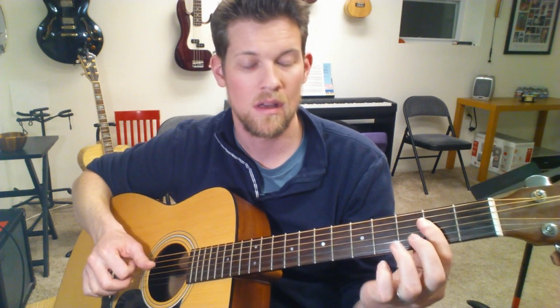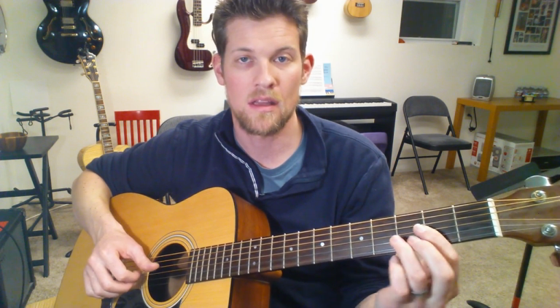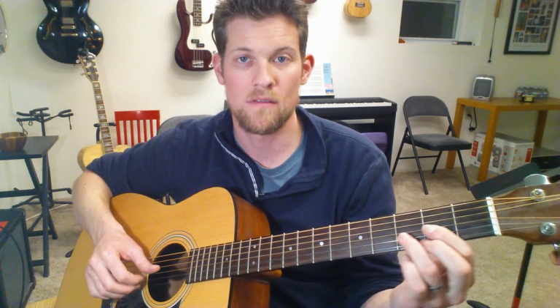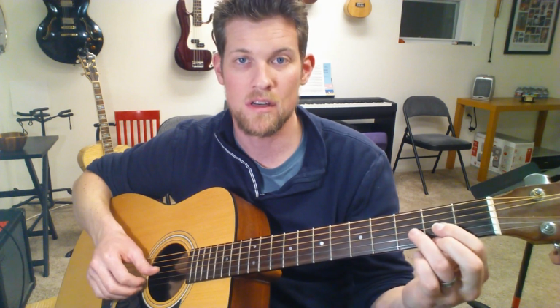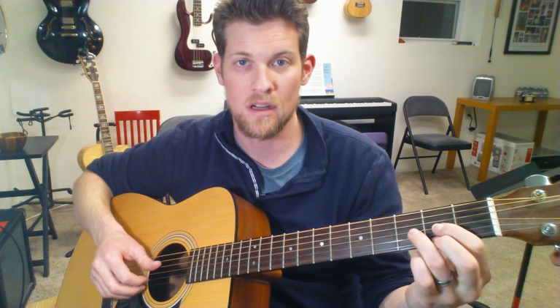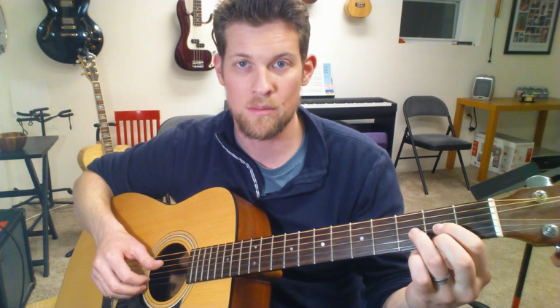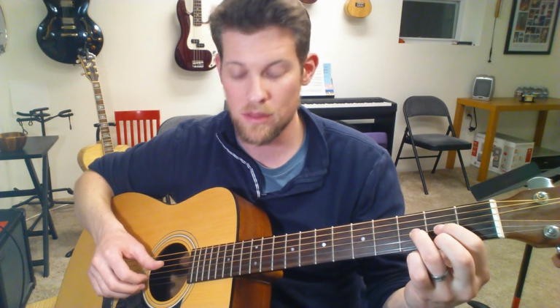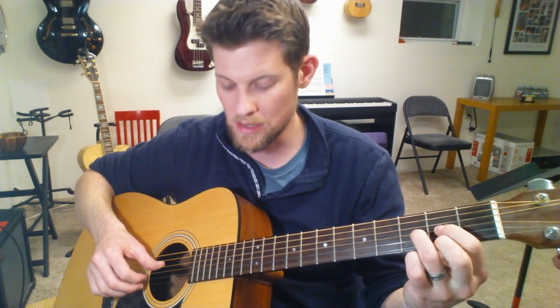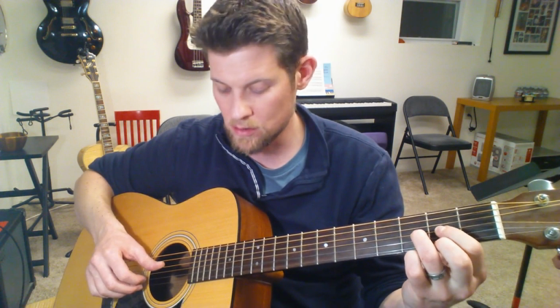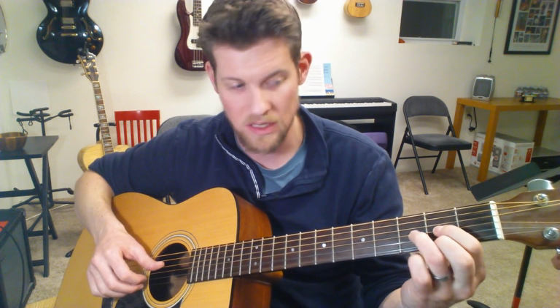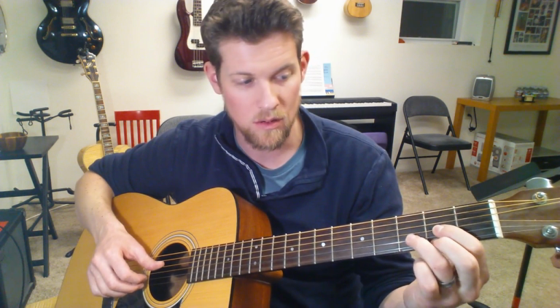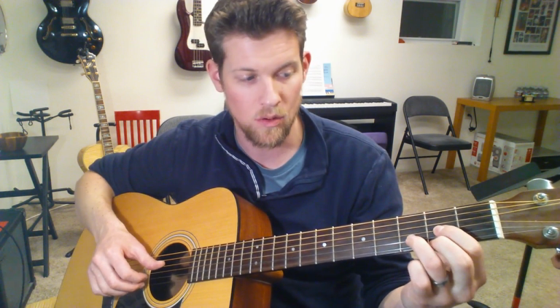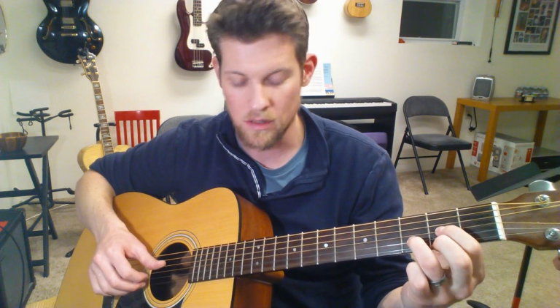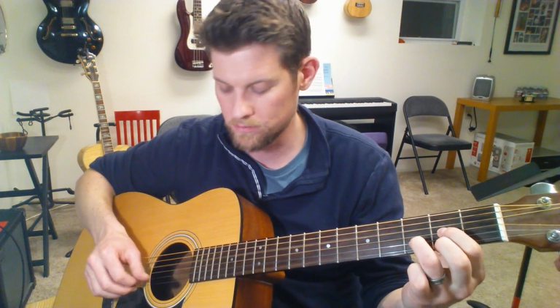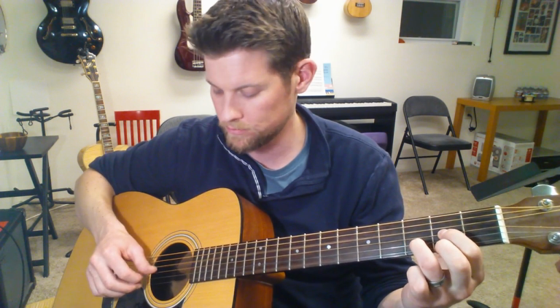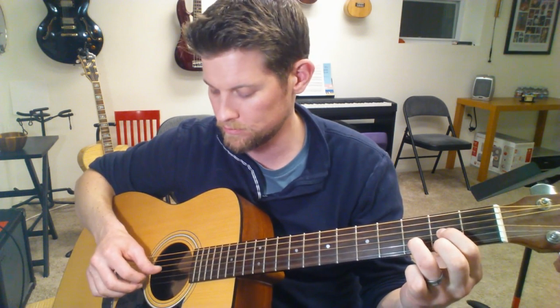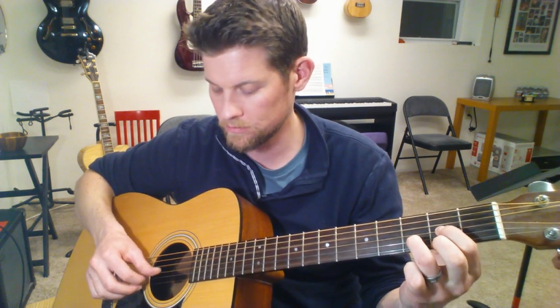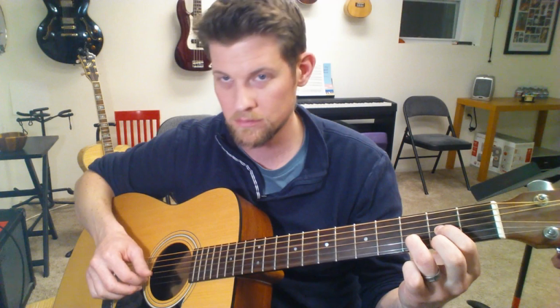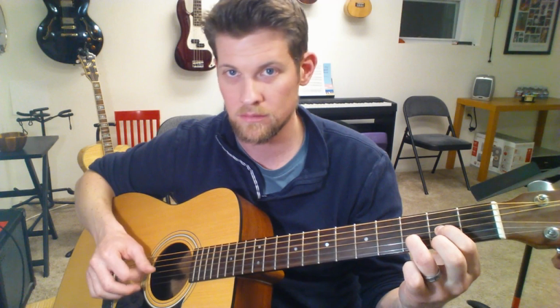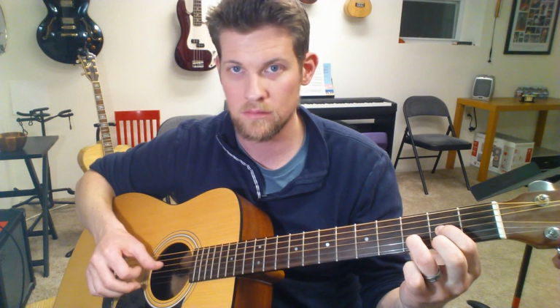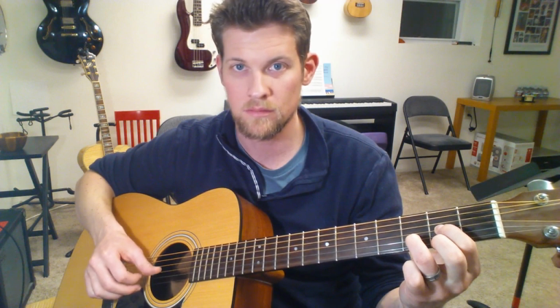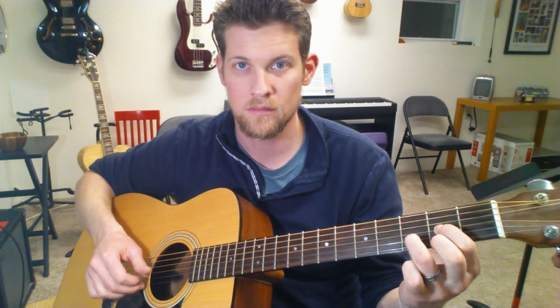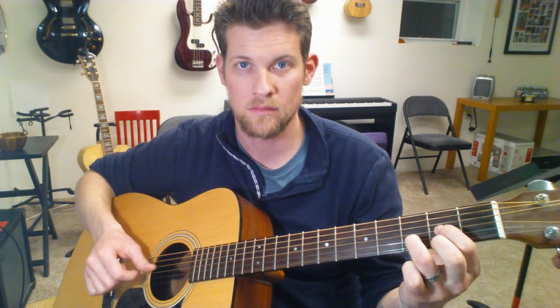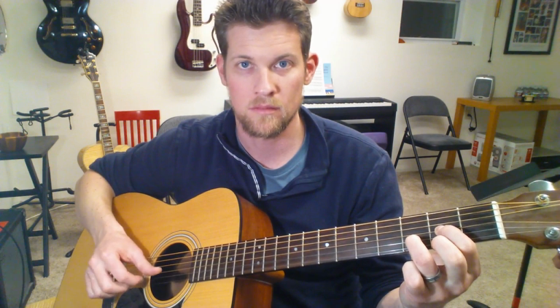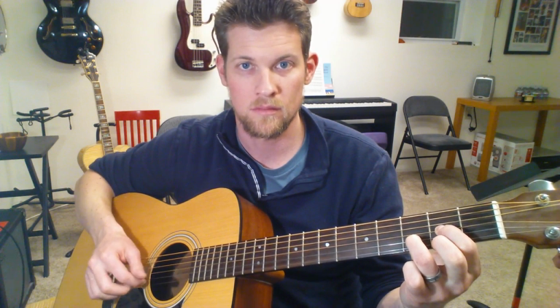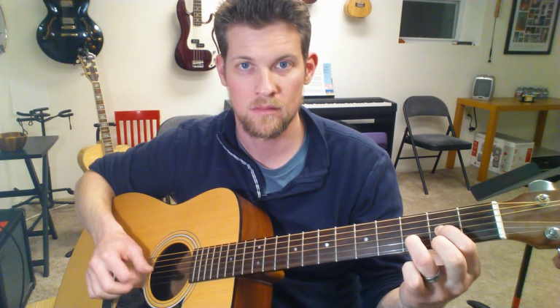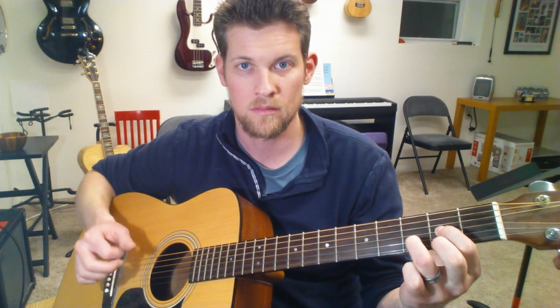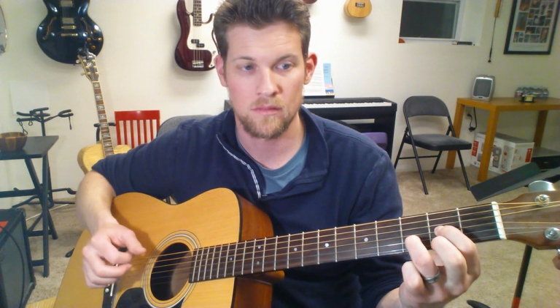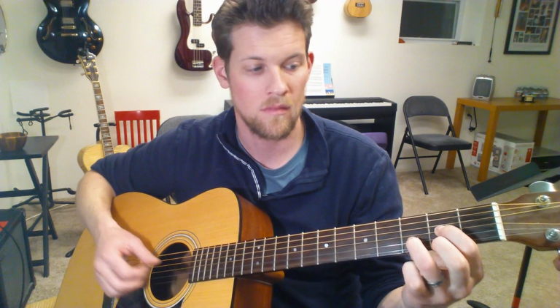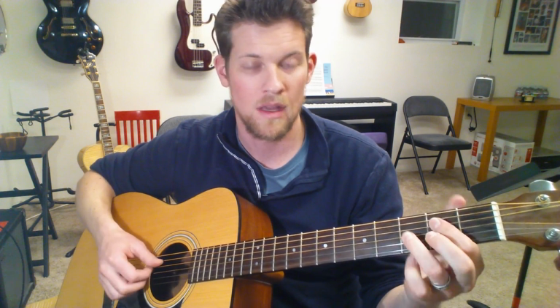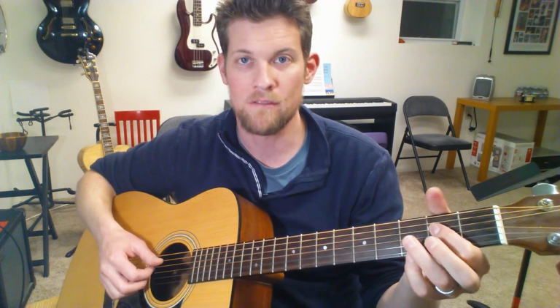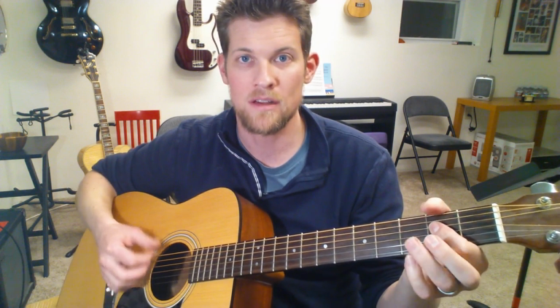And then finishing it up with a plain old D chord. Have fun!